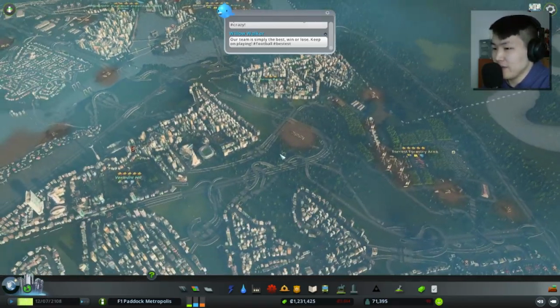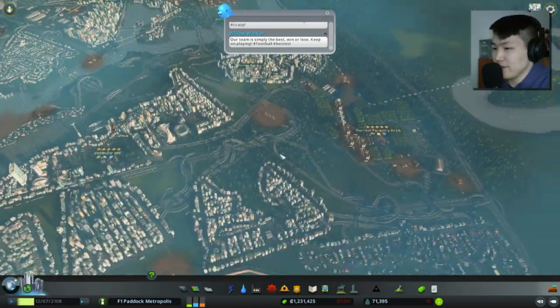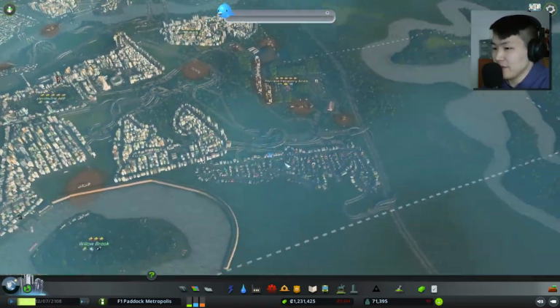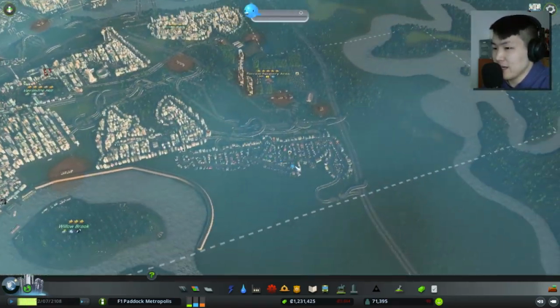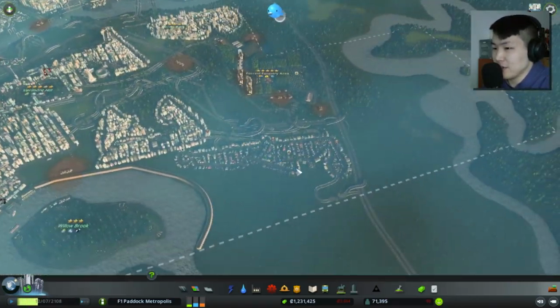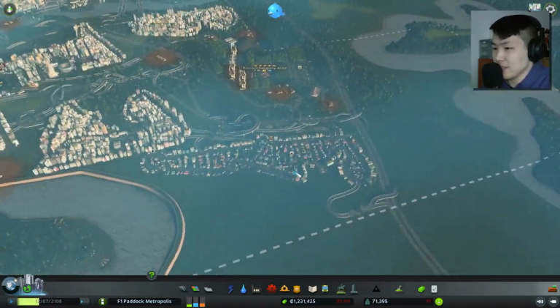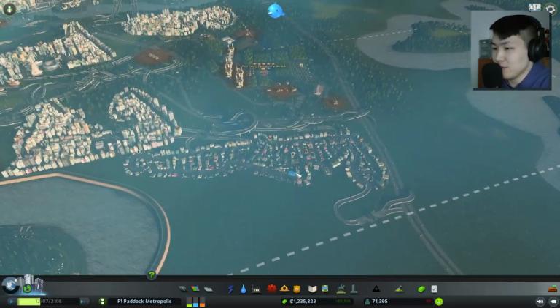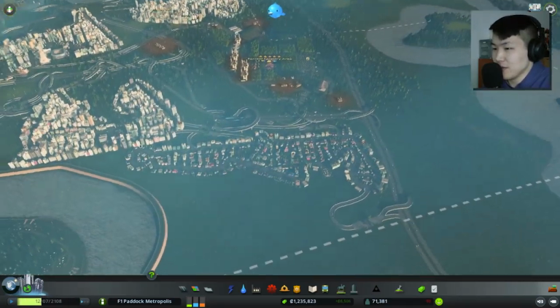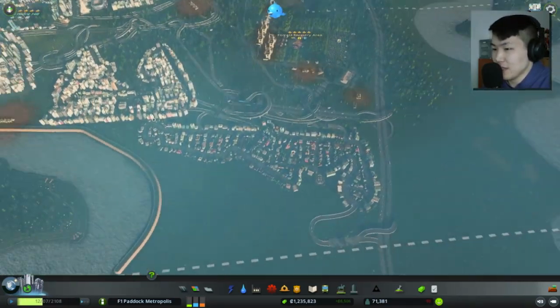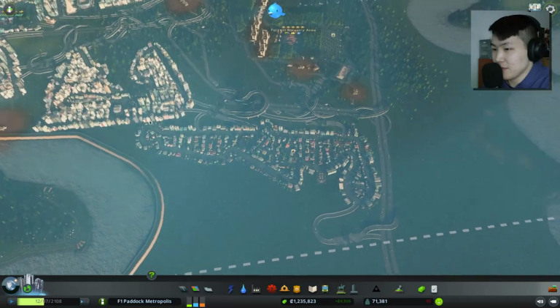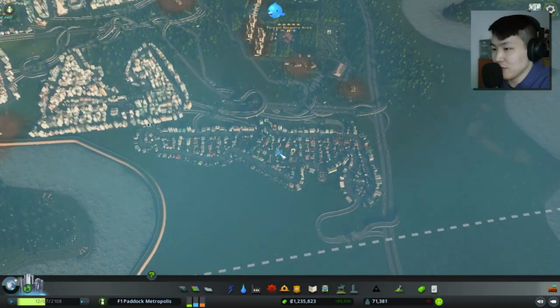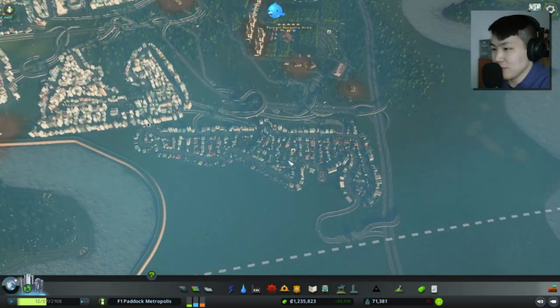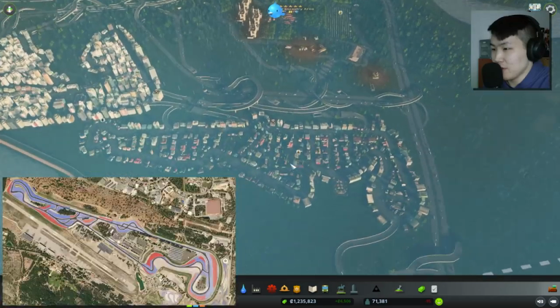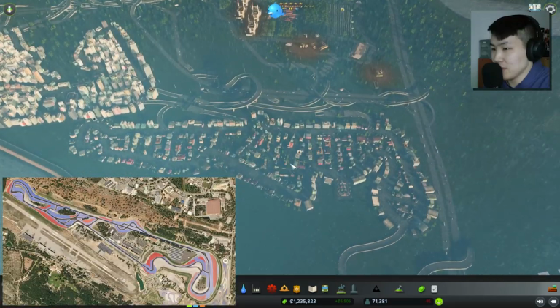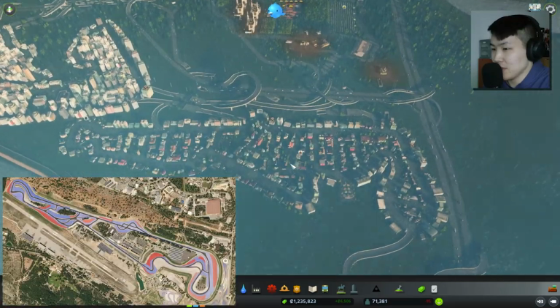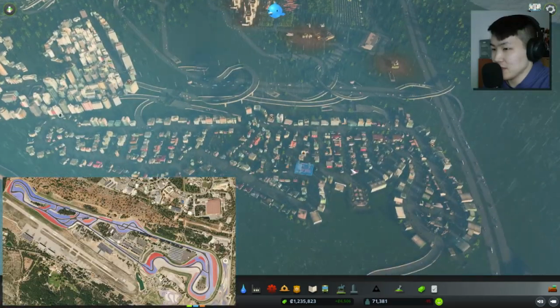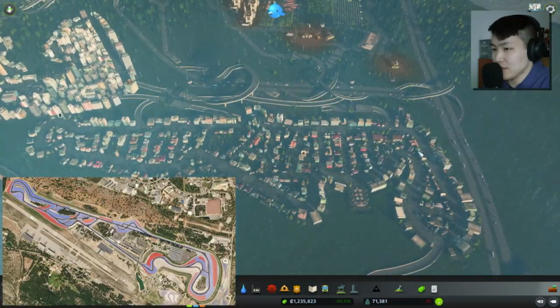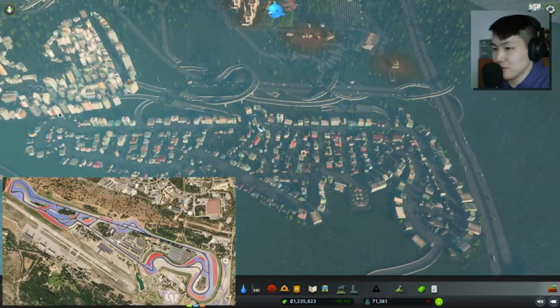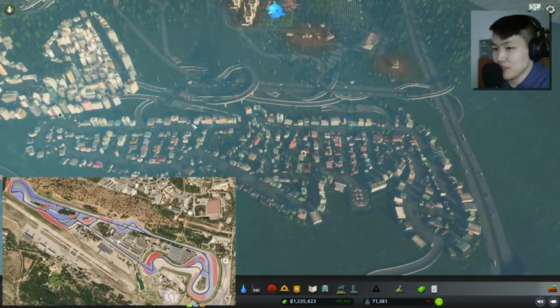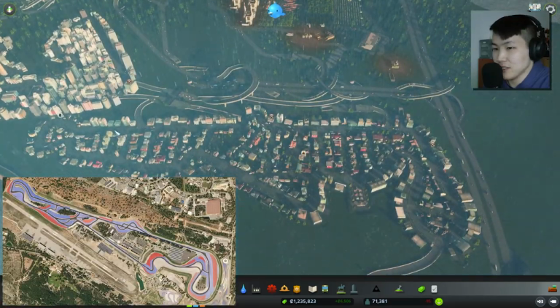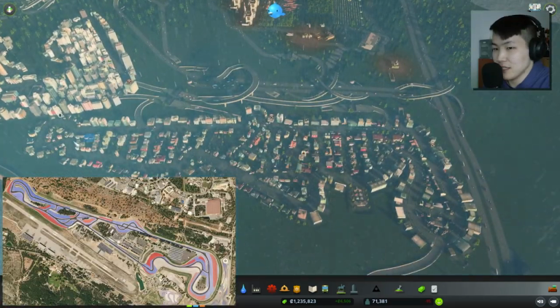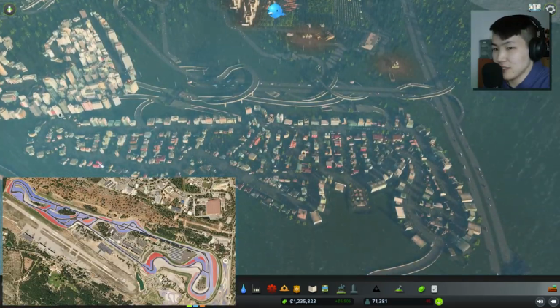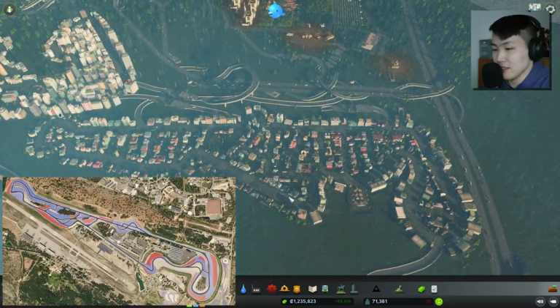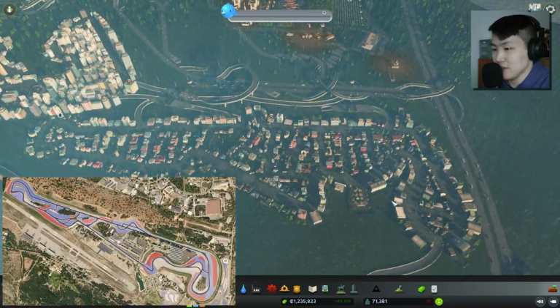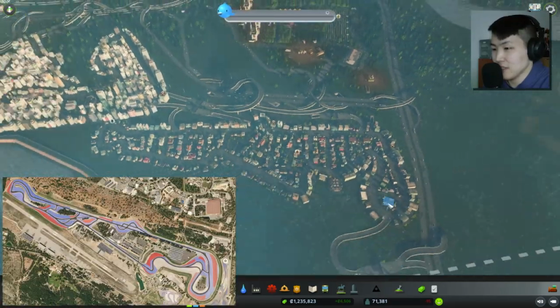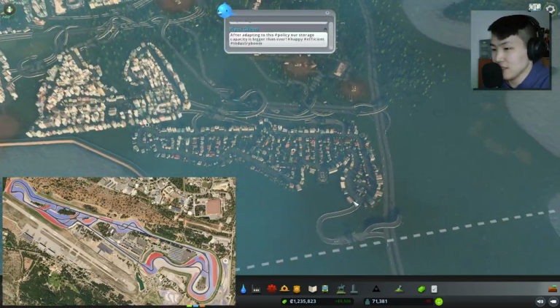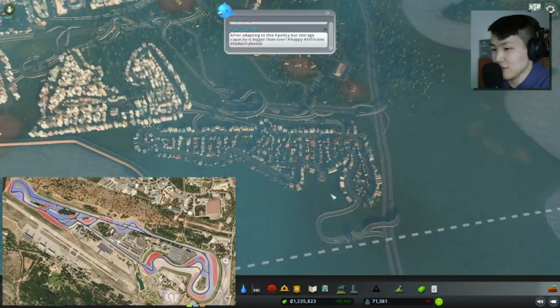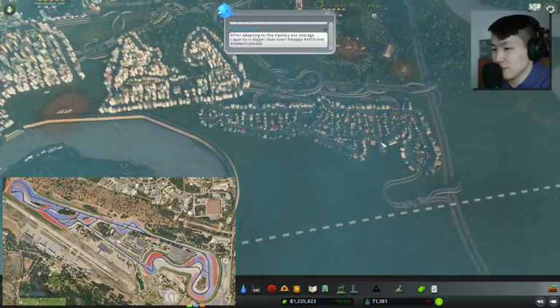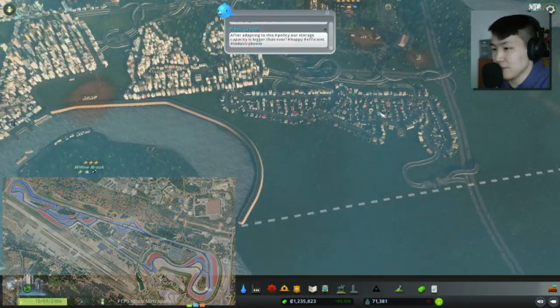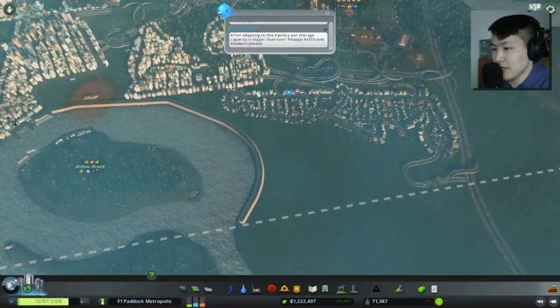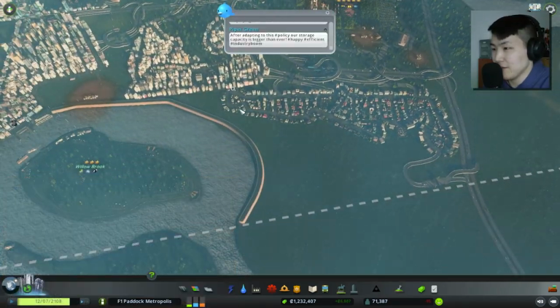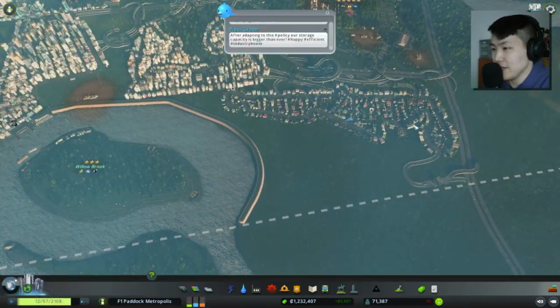We filled out in the previous episode Paul Ricard's circuit, which is nicely in here. It's a nice little suburban area.